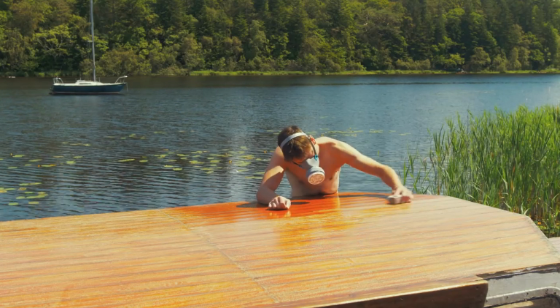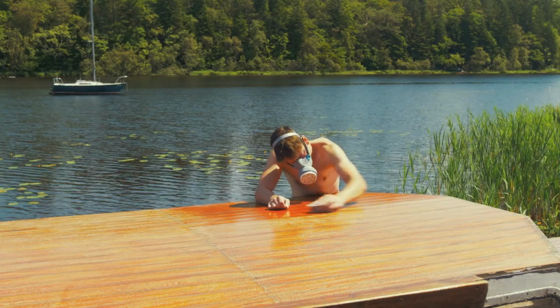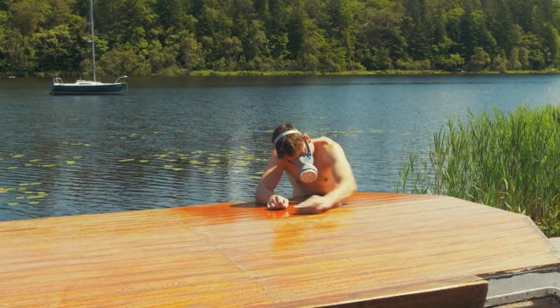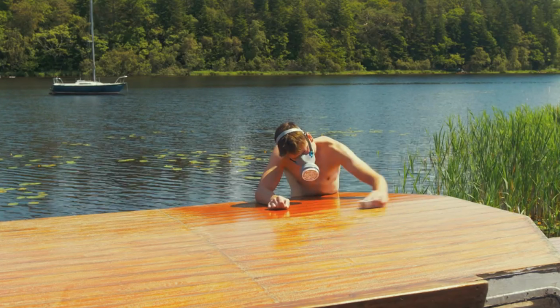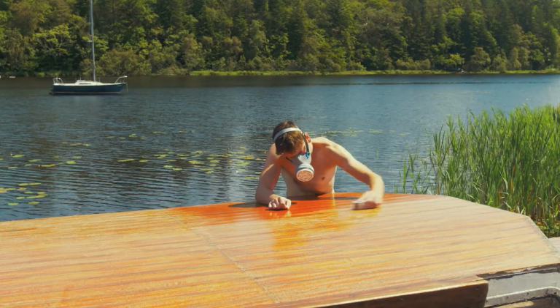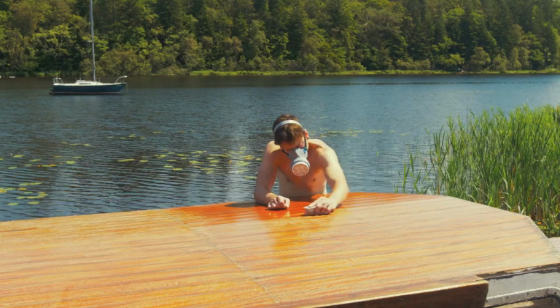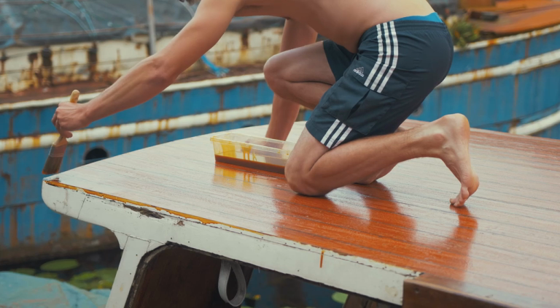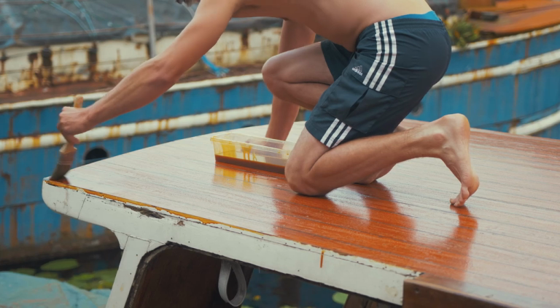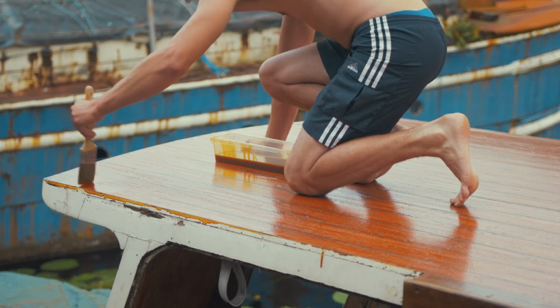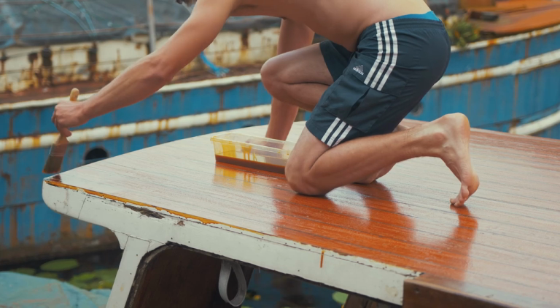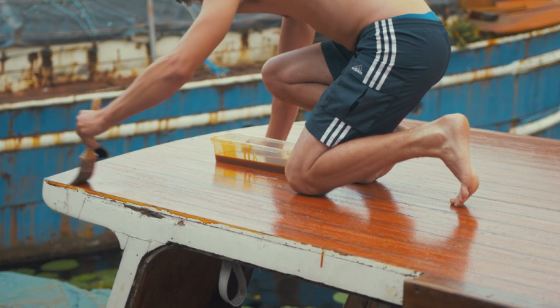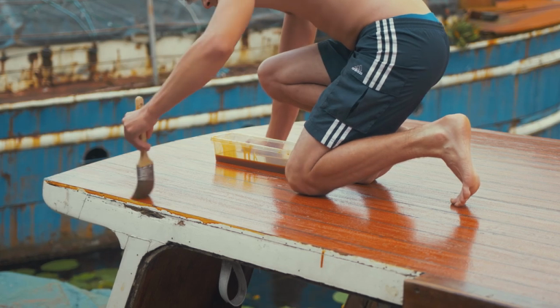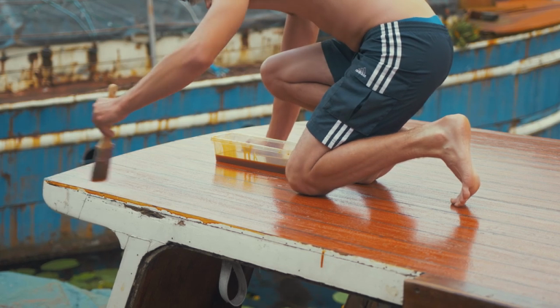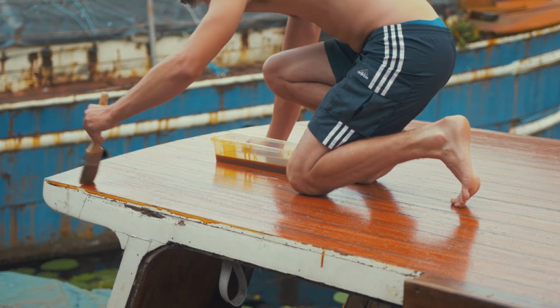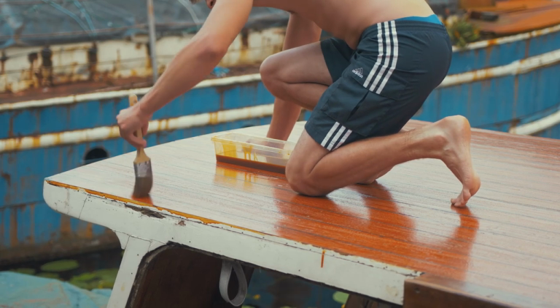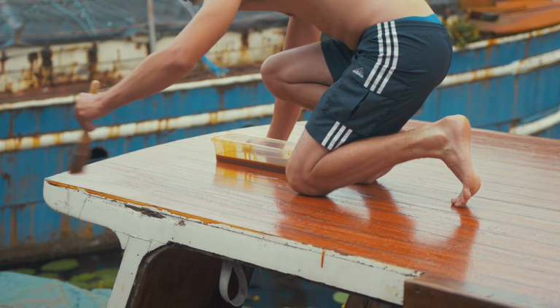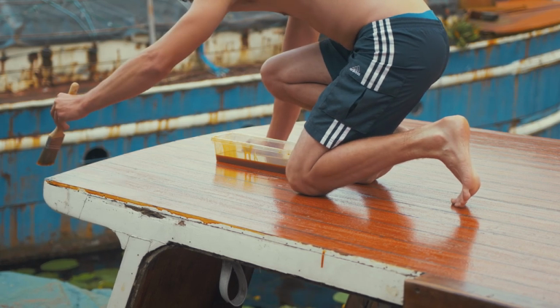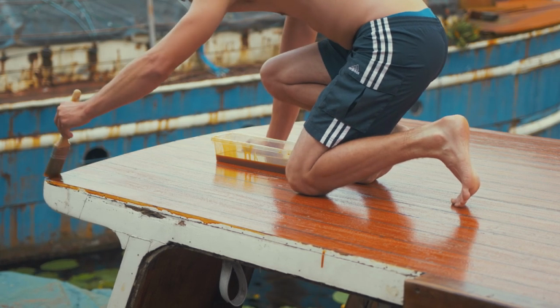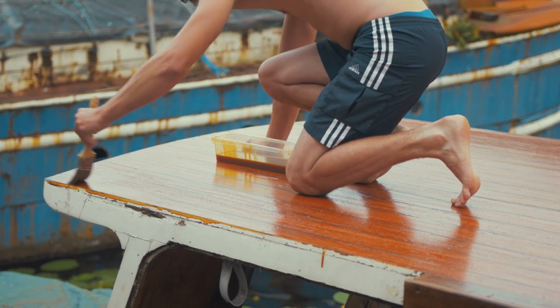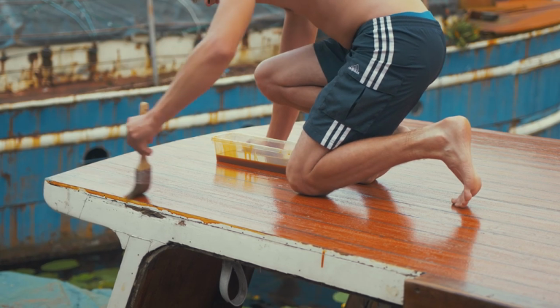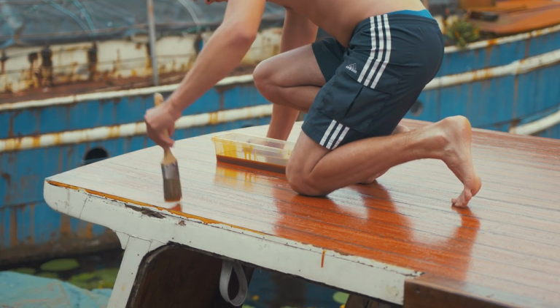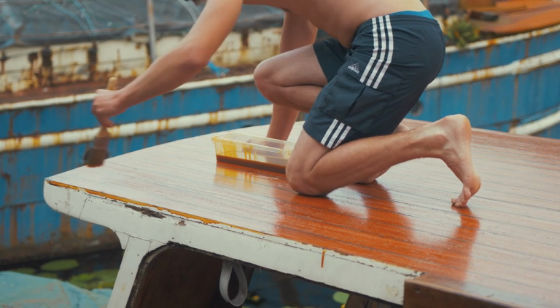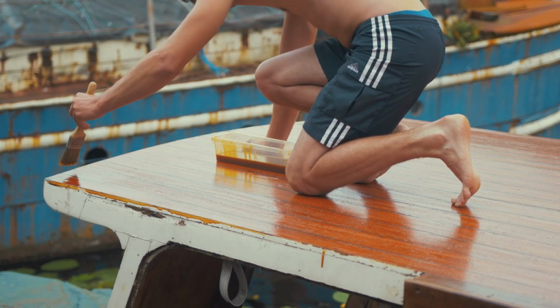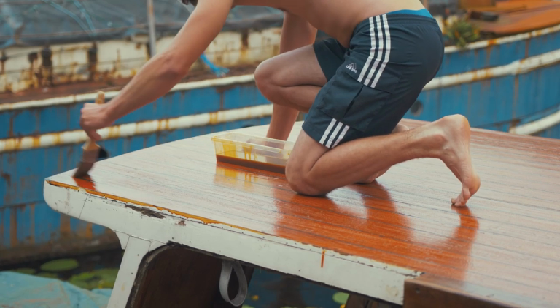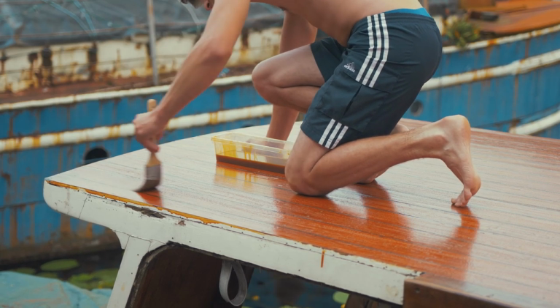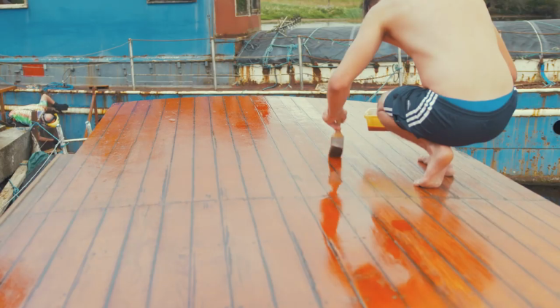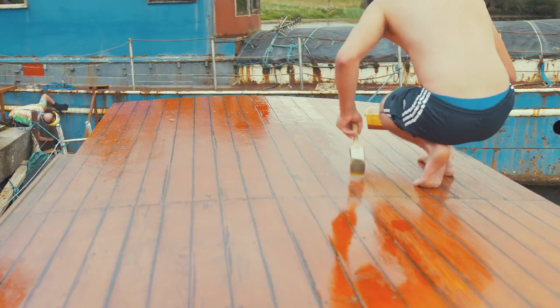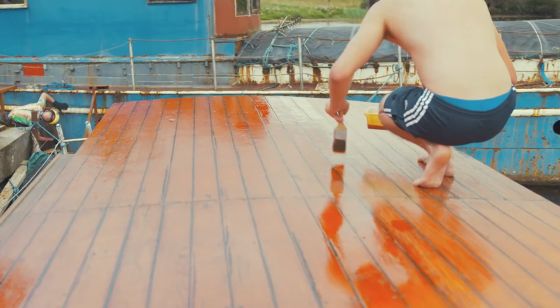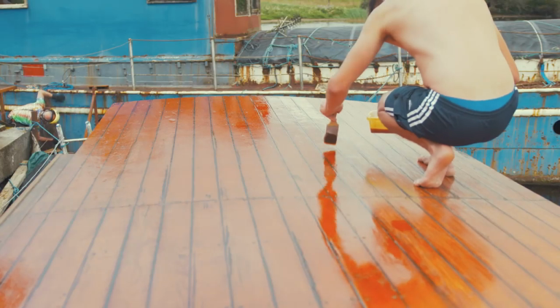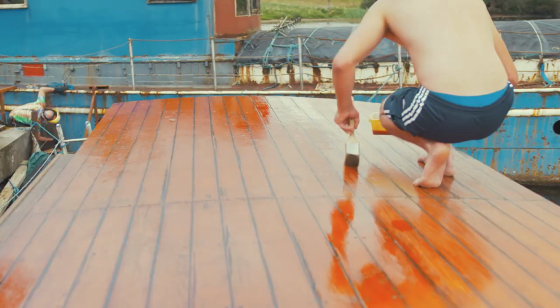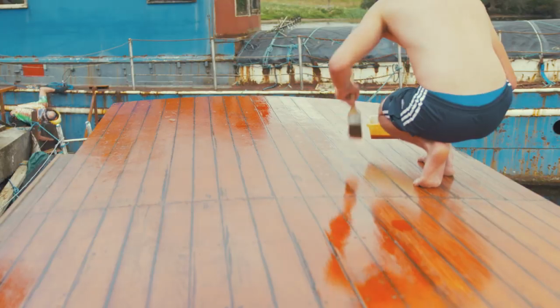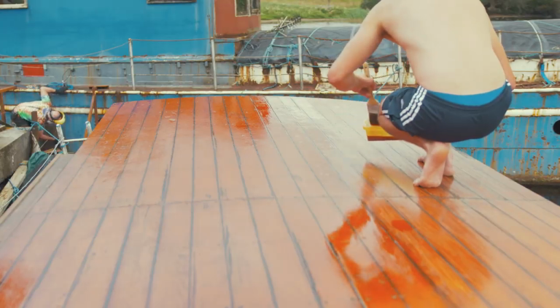After applying about 7 coats of Bondex to the roof planking, we followed up with exterior yacht varnish and of course sanded between coats.